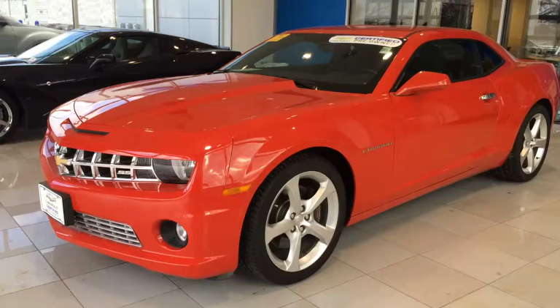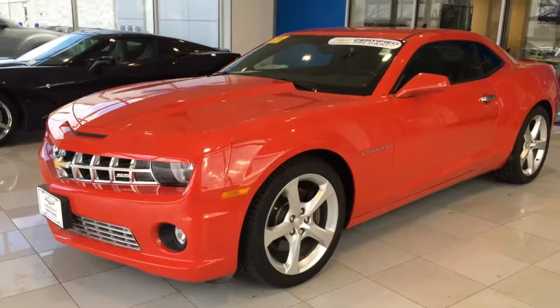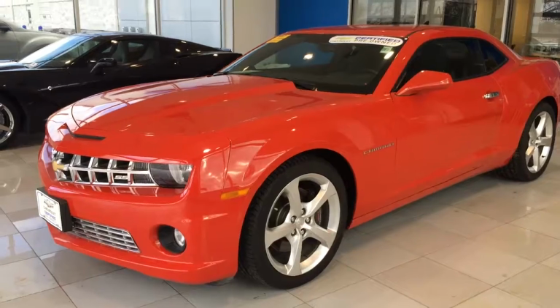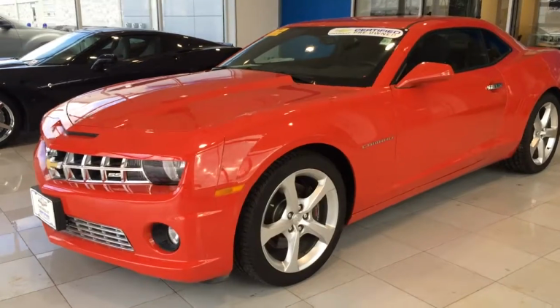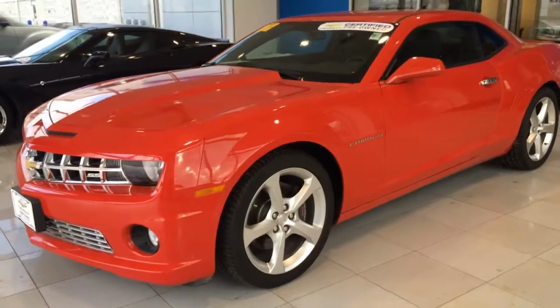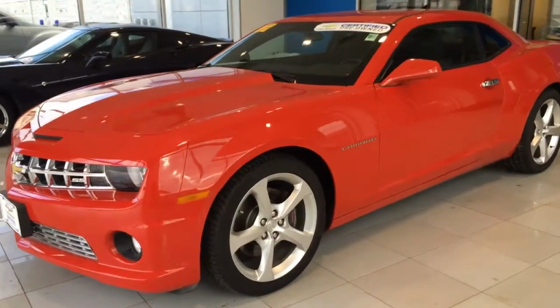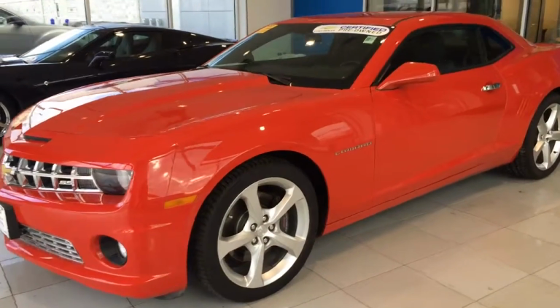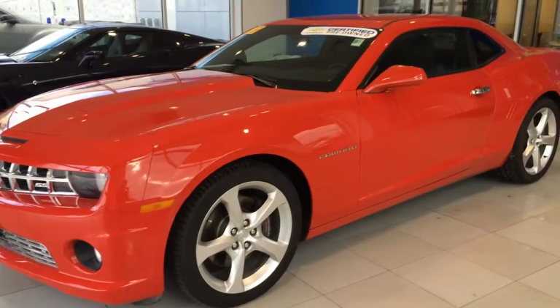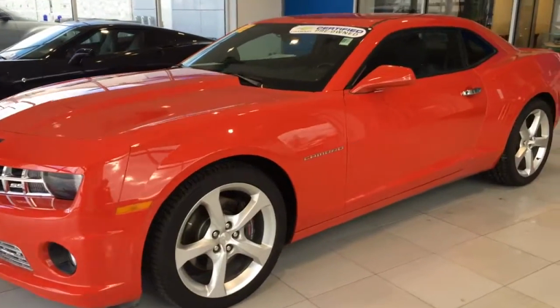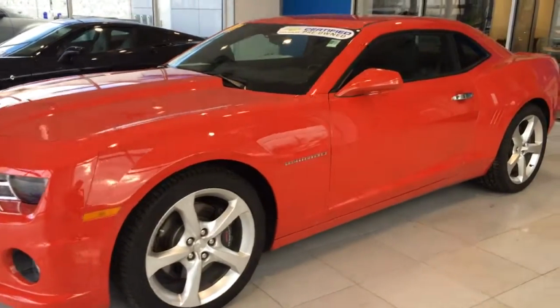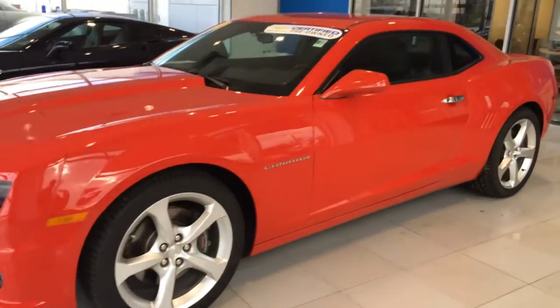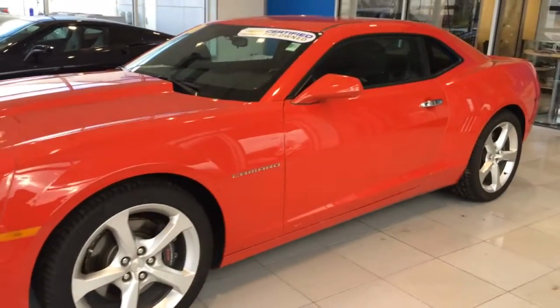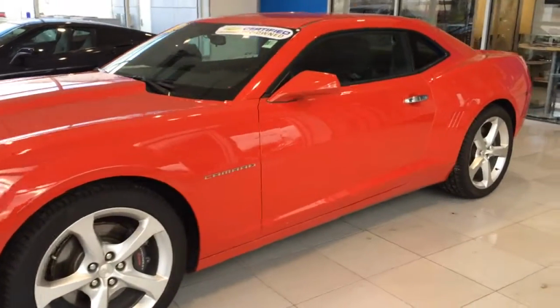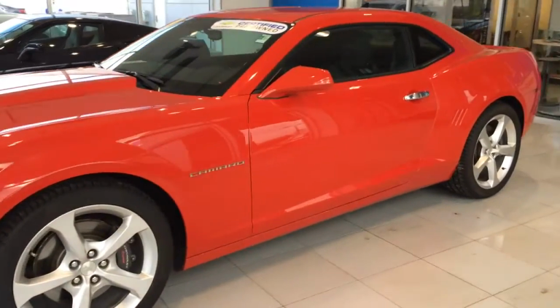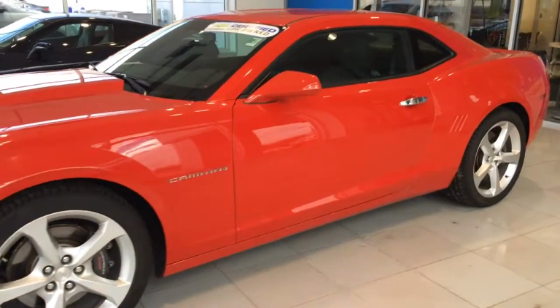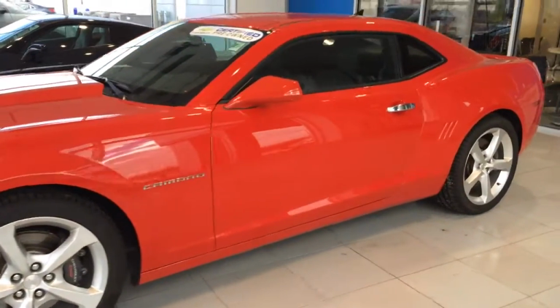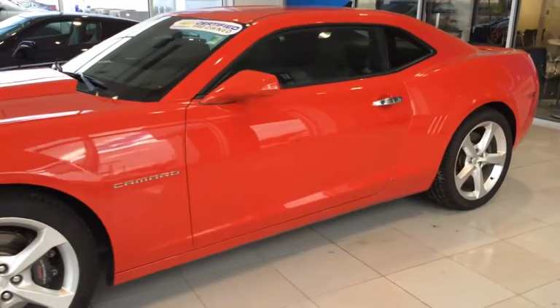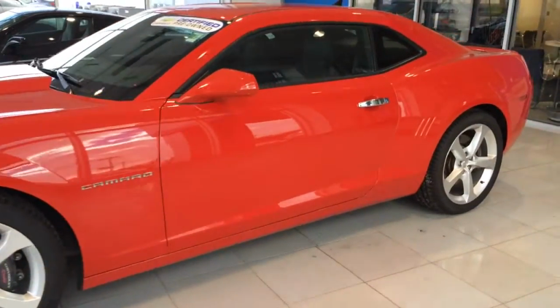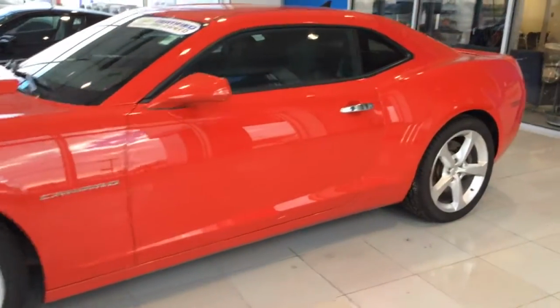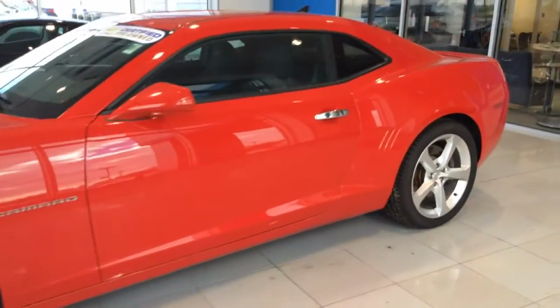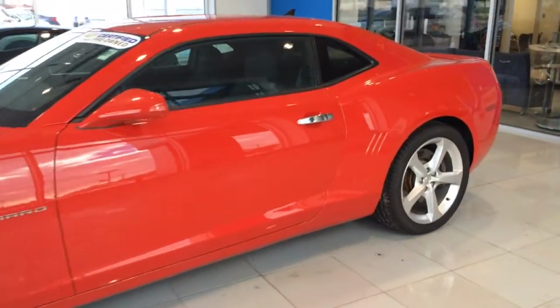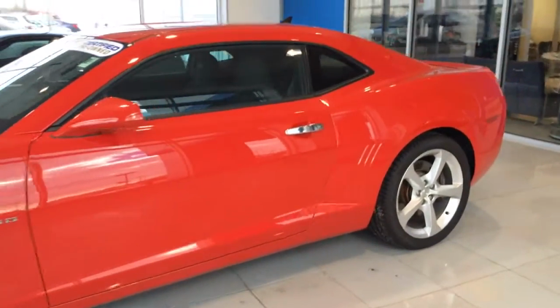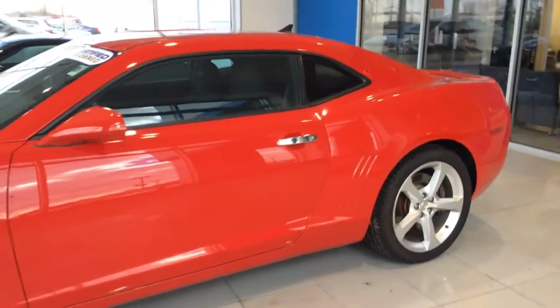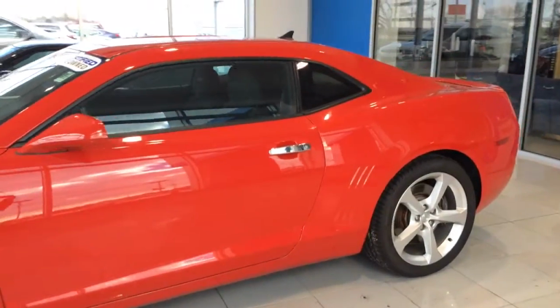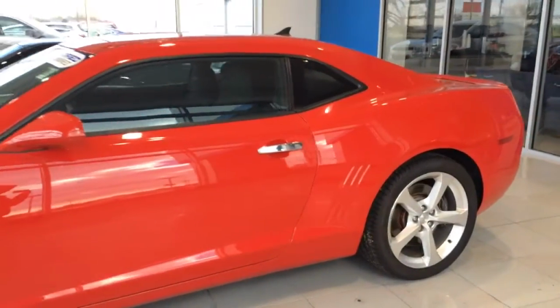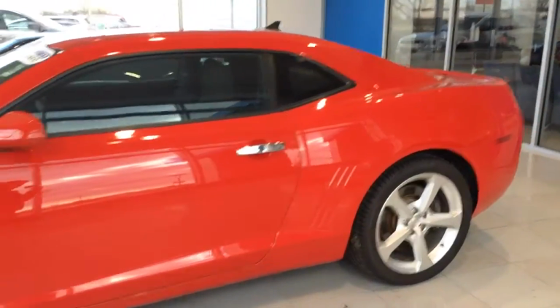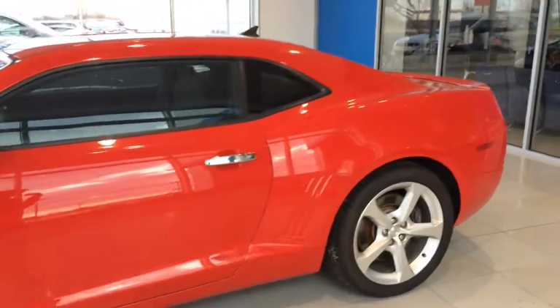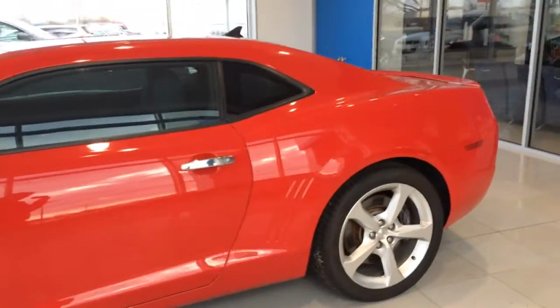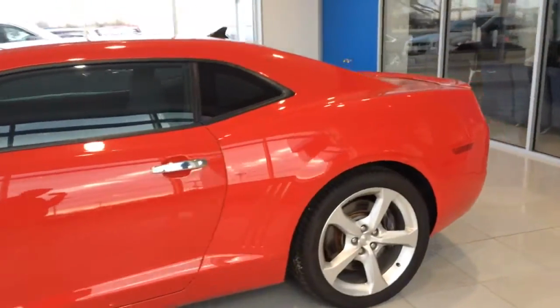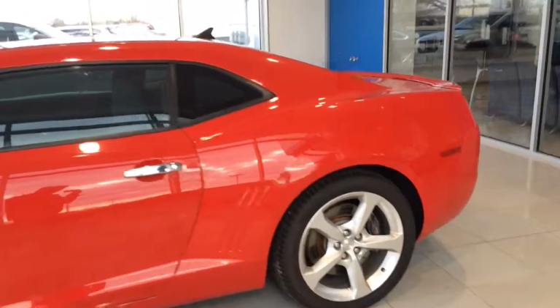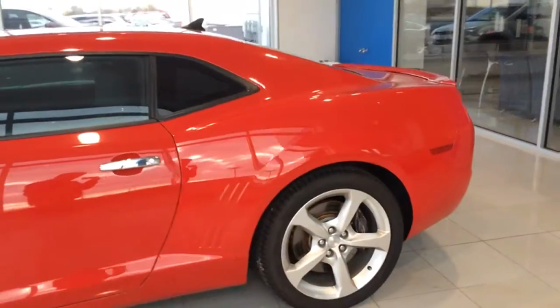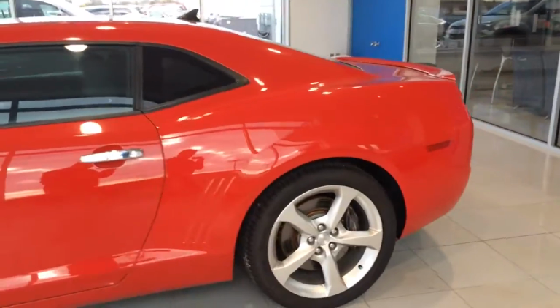Hey everybody, George Weber Chevrolet of Columbia, Illinois with you today to talk to you about a 2013 Chevy Camaro SS.